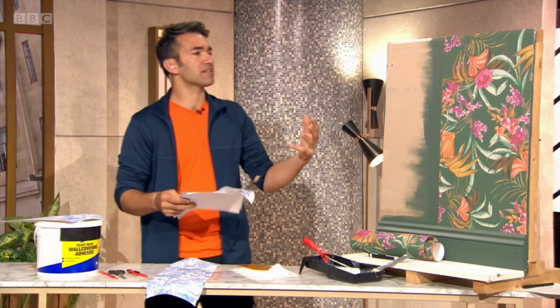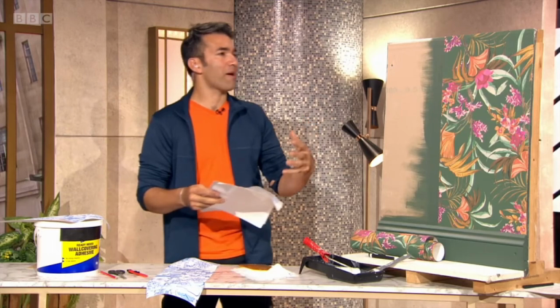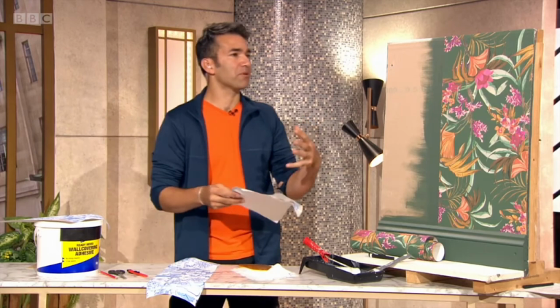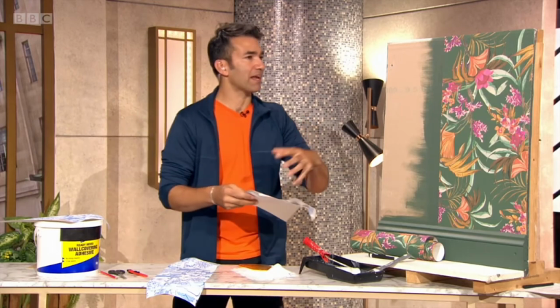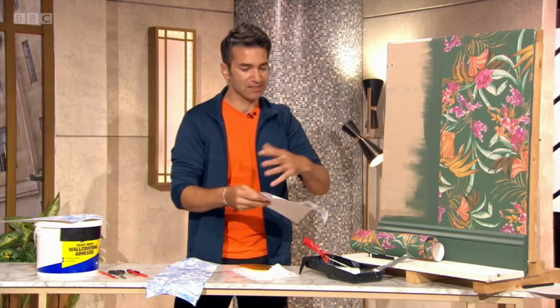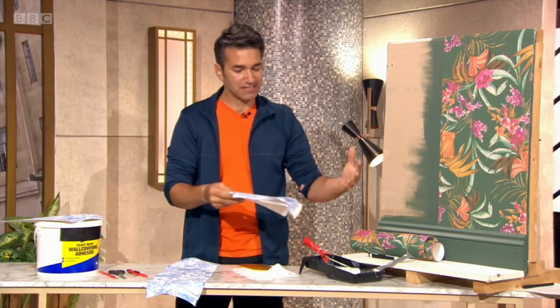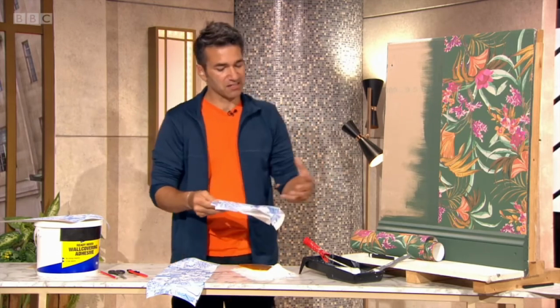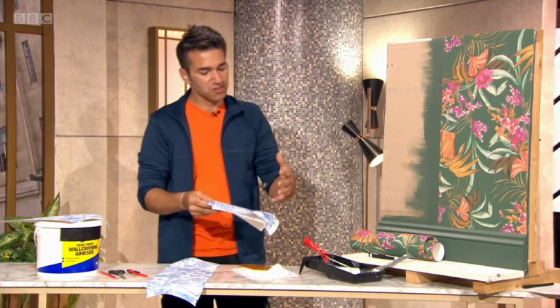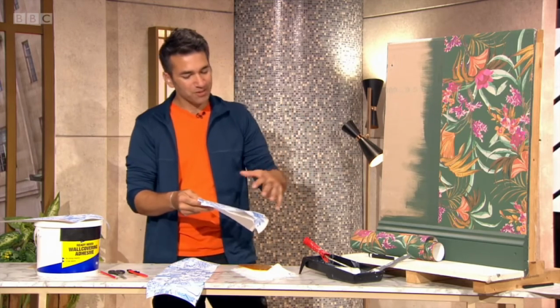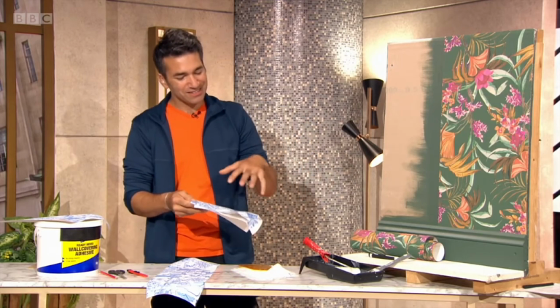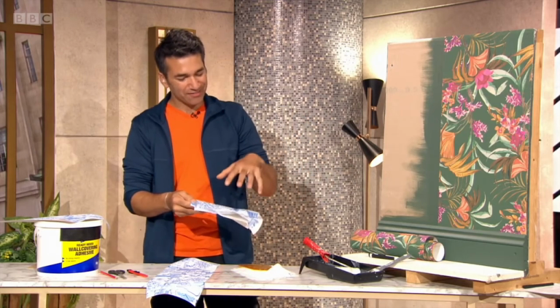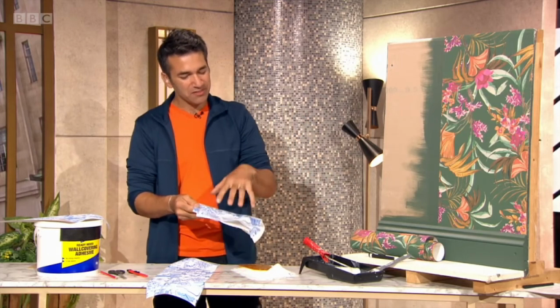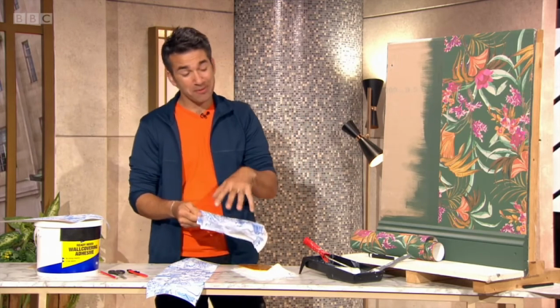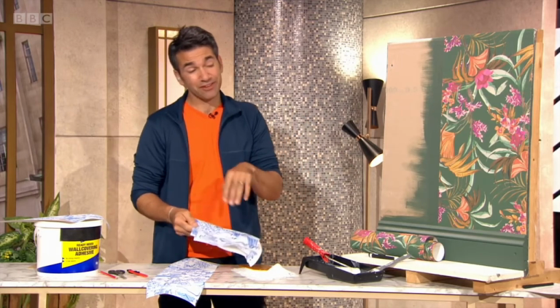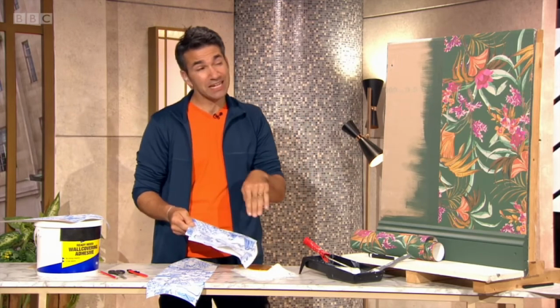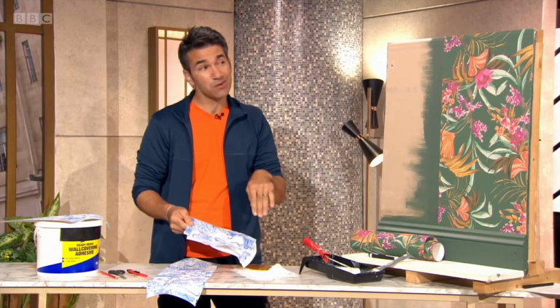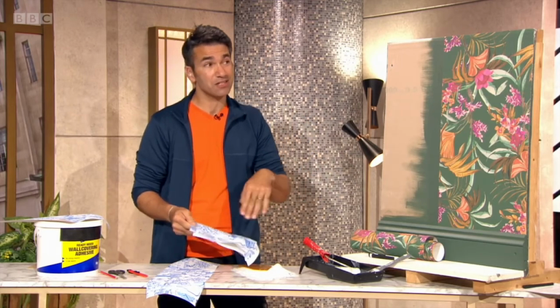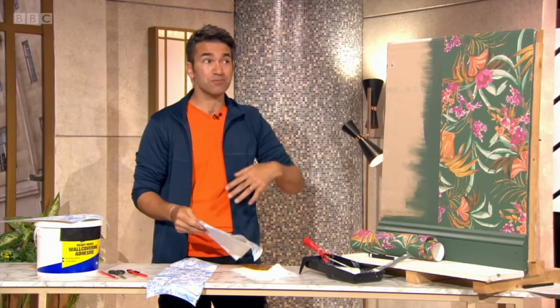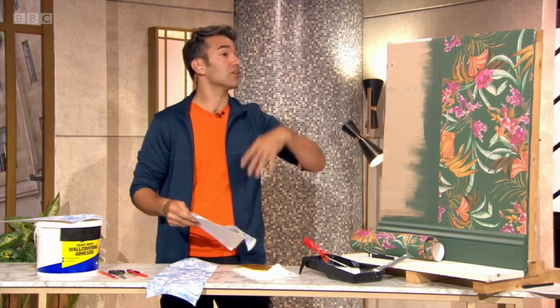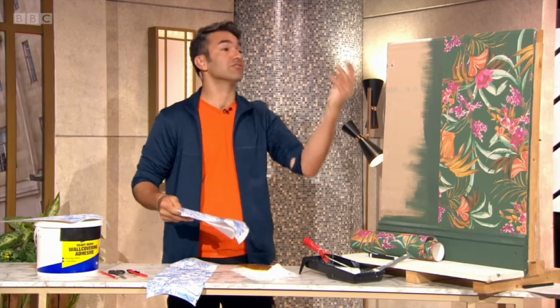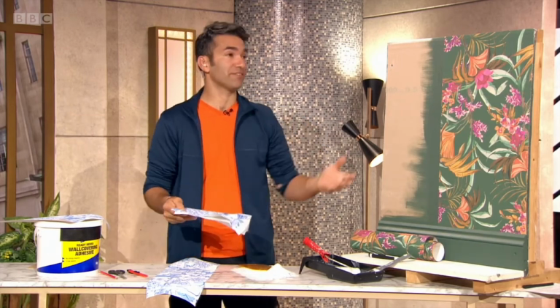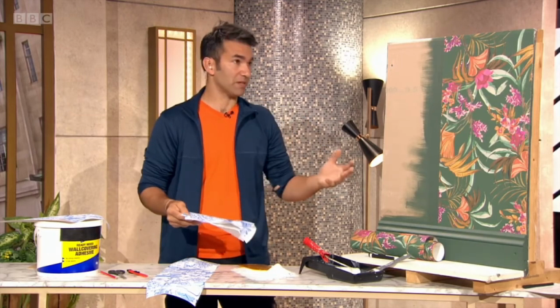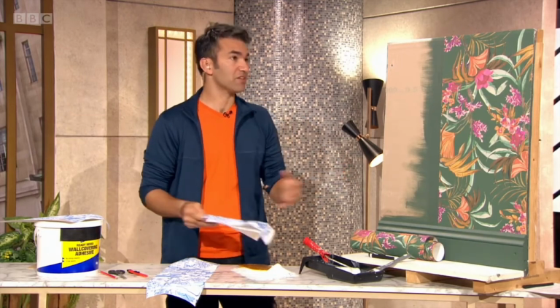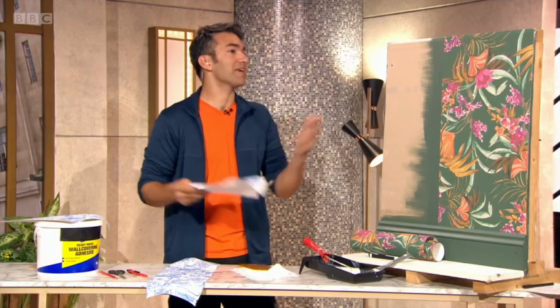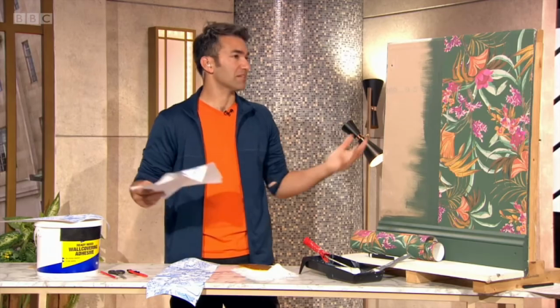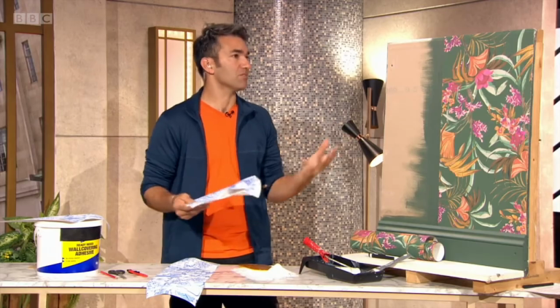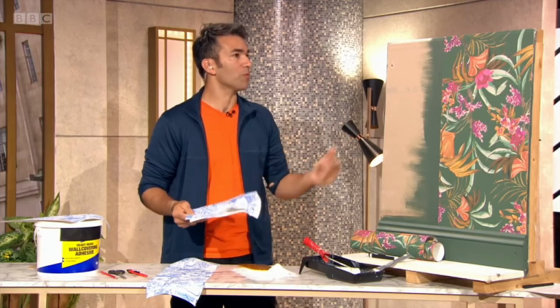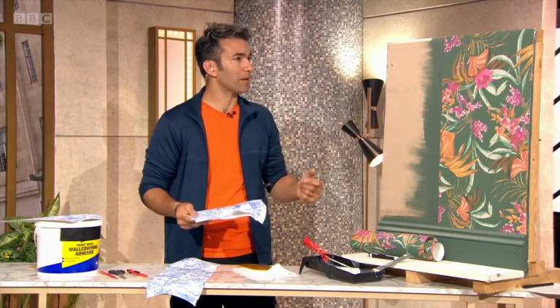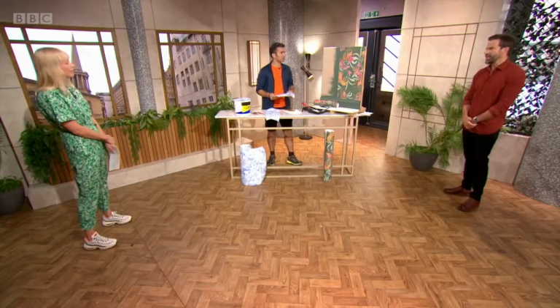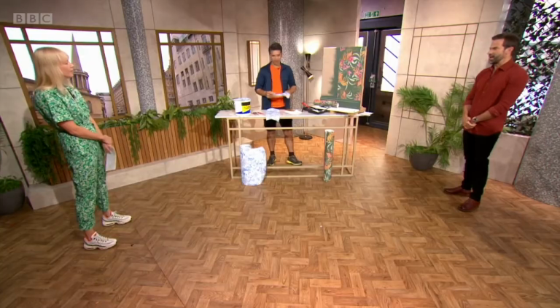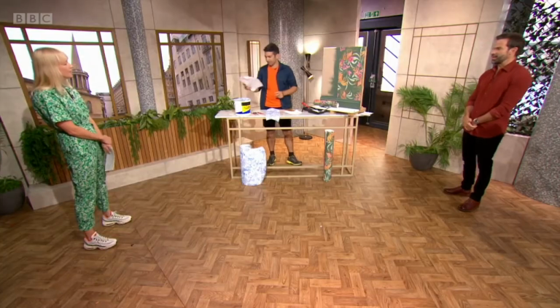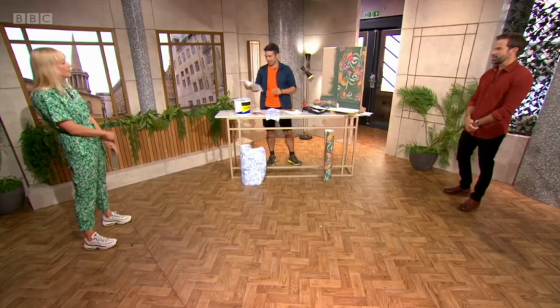How expensive is that compared to normal wallpaper? It's comparable, again, with any designer. I've seen them from around £15 up to £150 — so it's the same as normal wallpaper. Tricky pattern, that is.